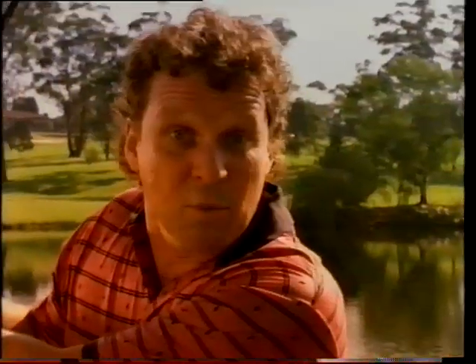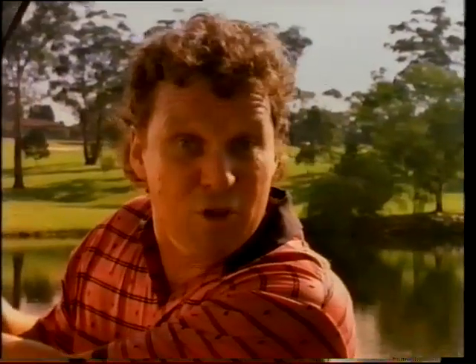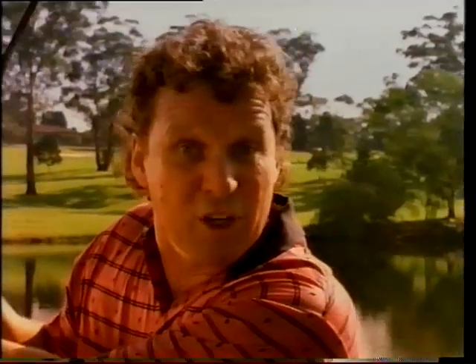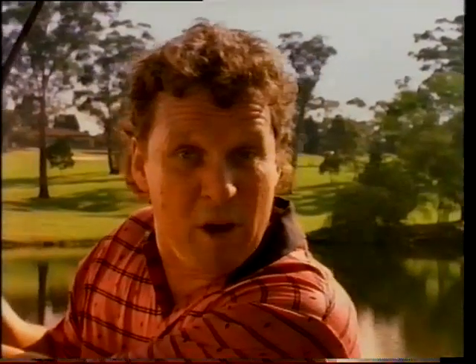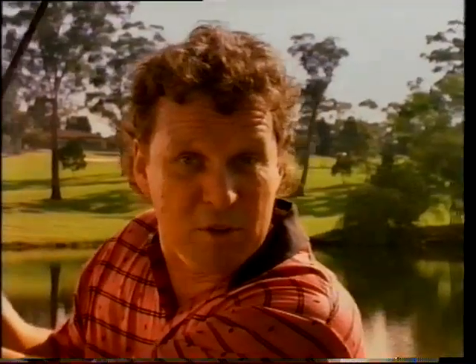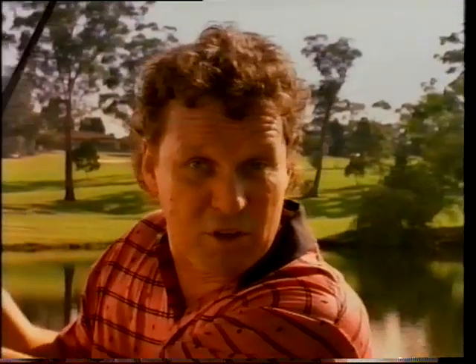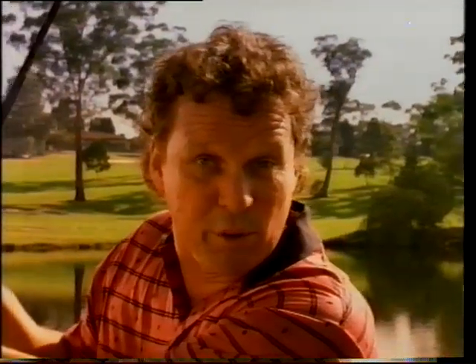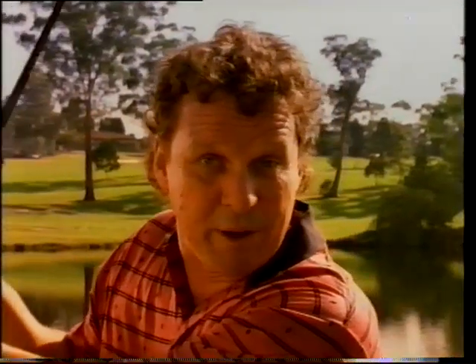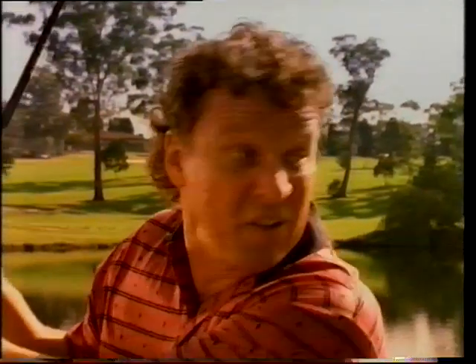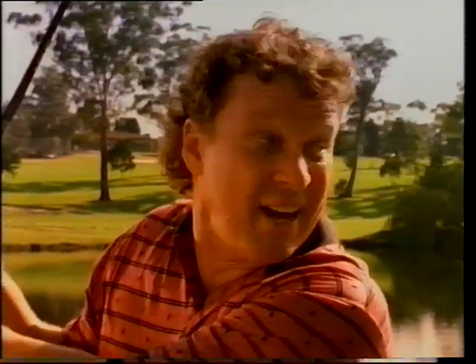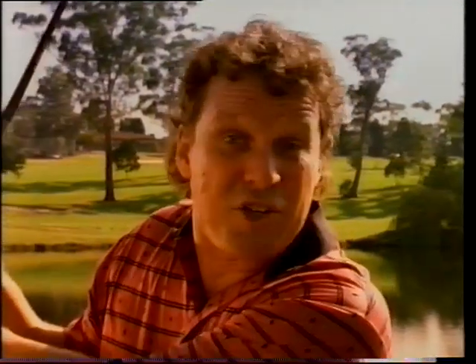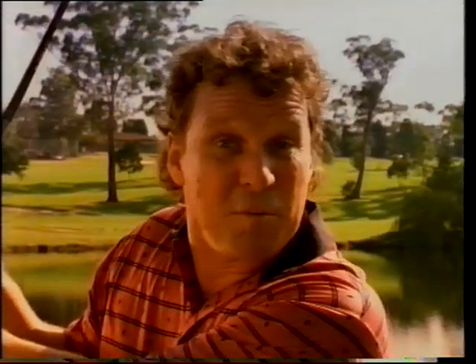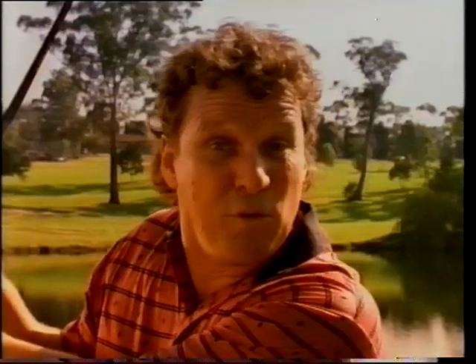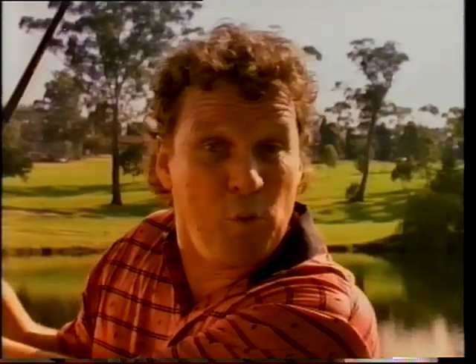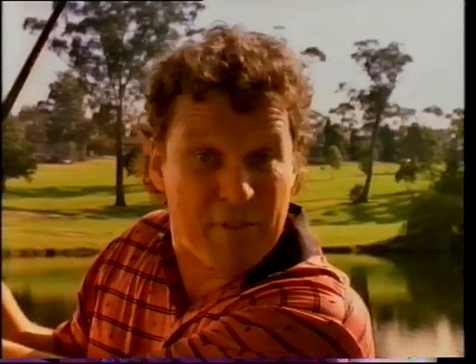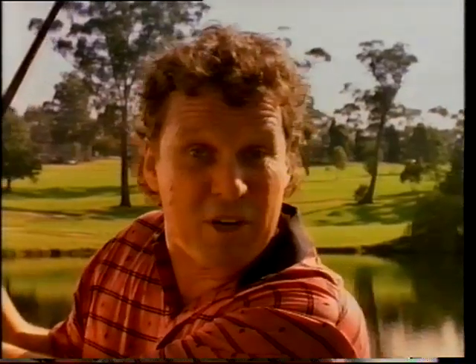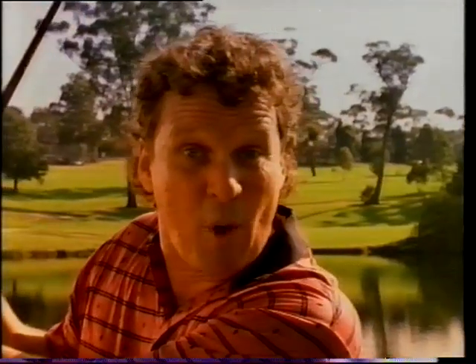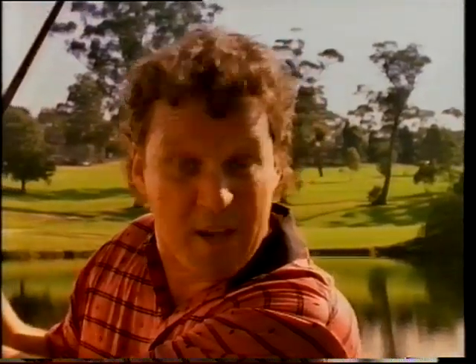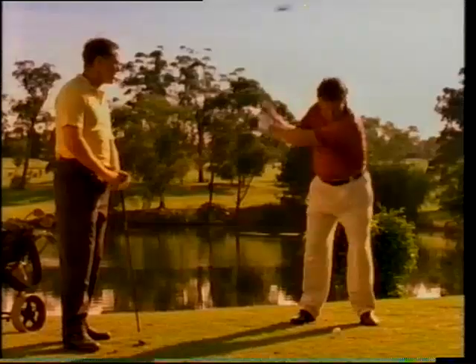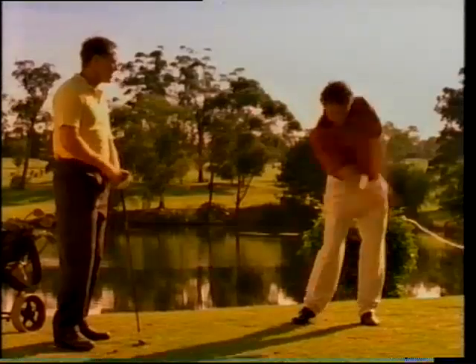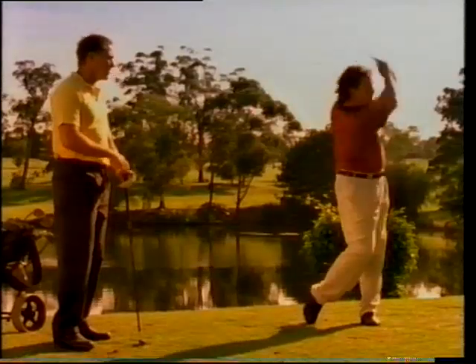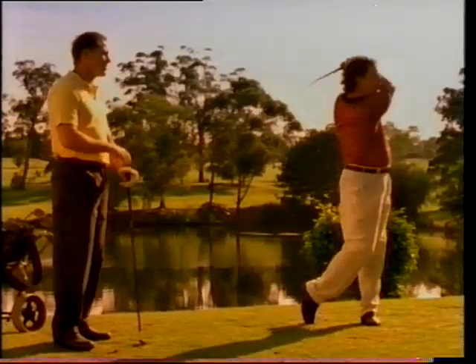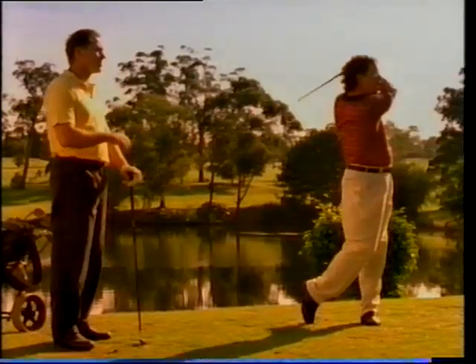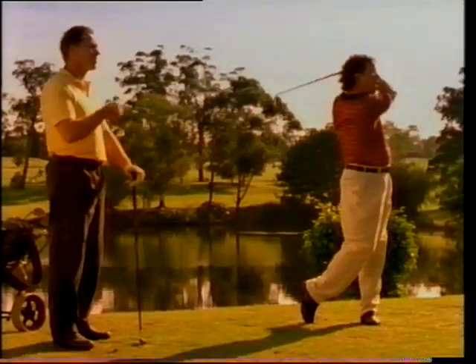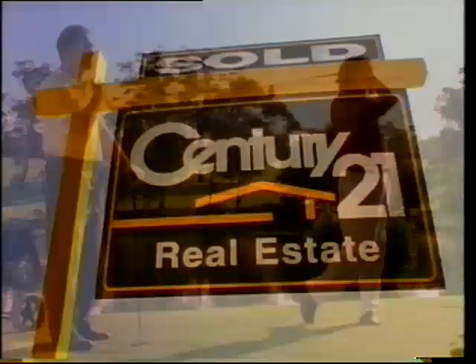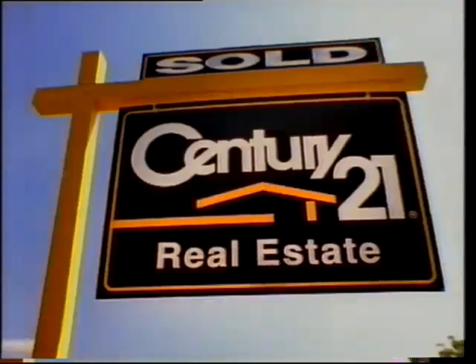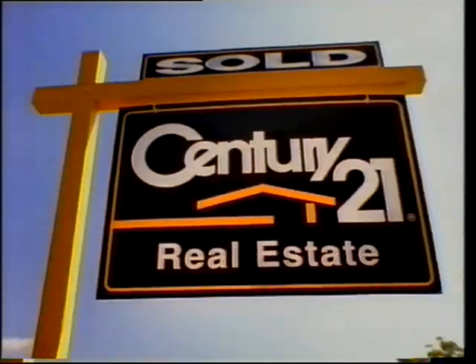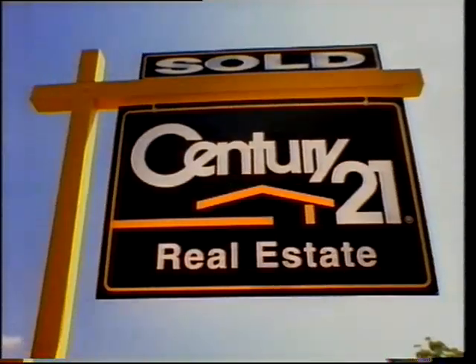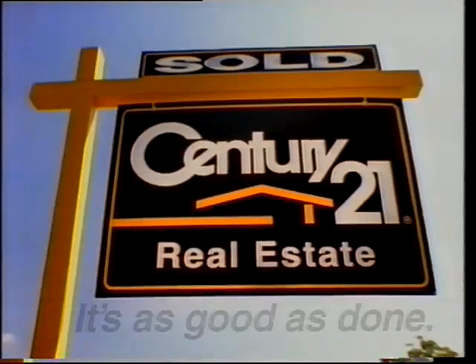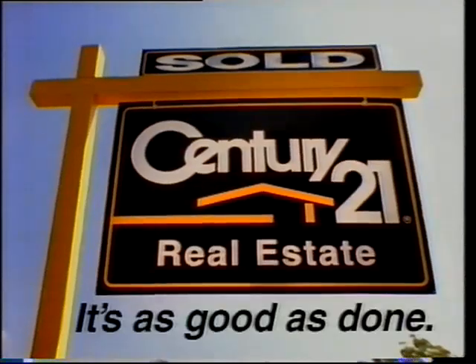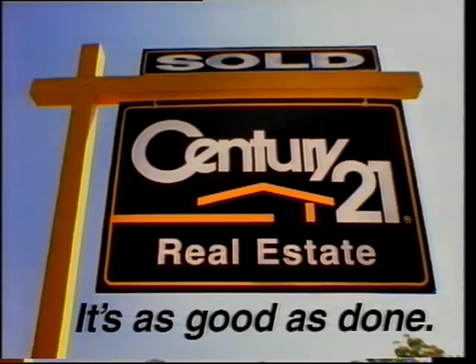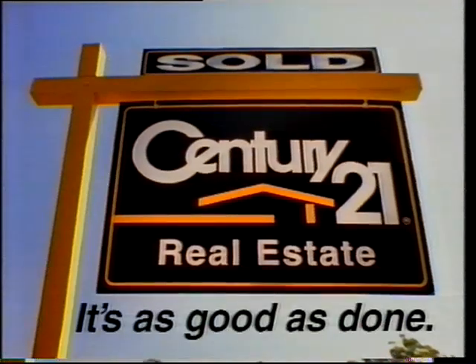When you sell your home with Century 21, the agent keeps you informed every step of the way. With Century 21, it's as good as done.